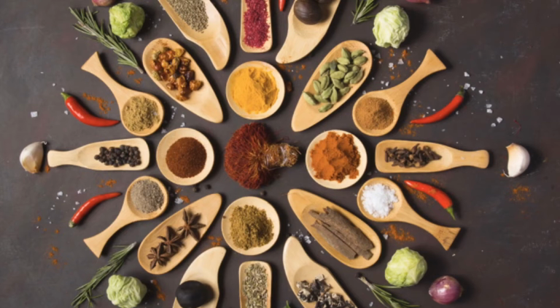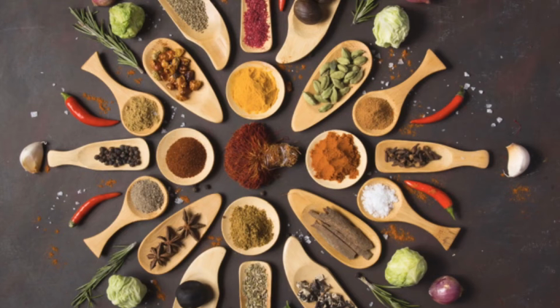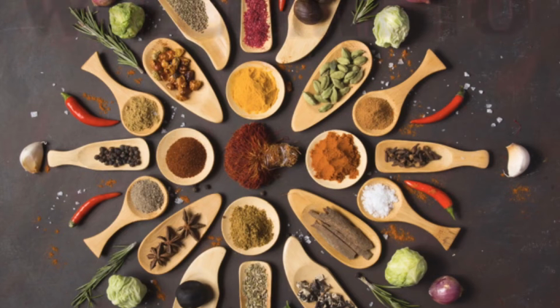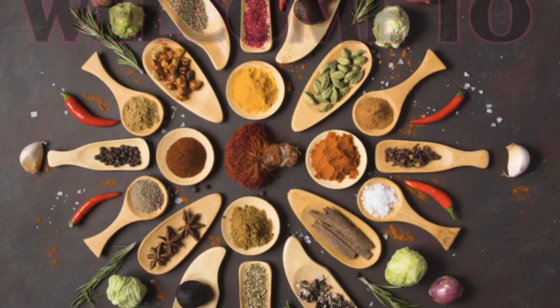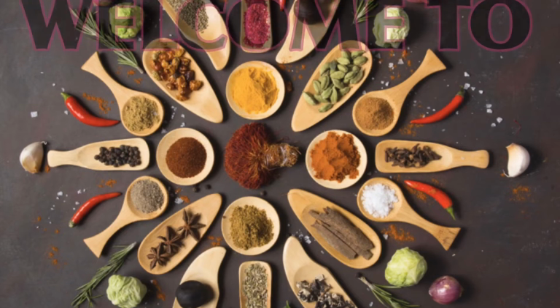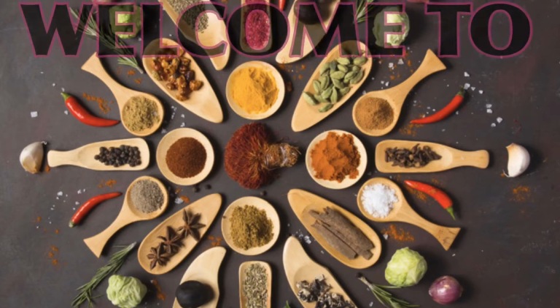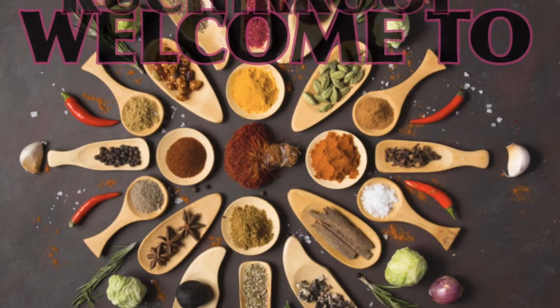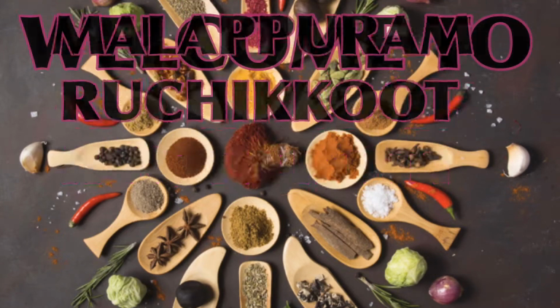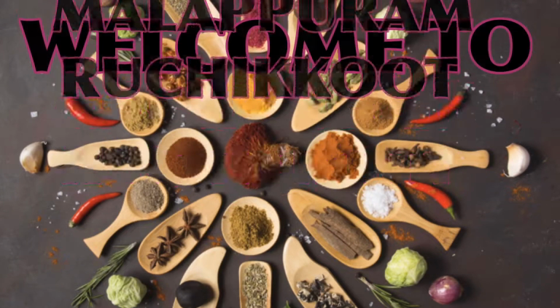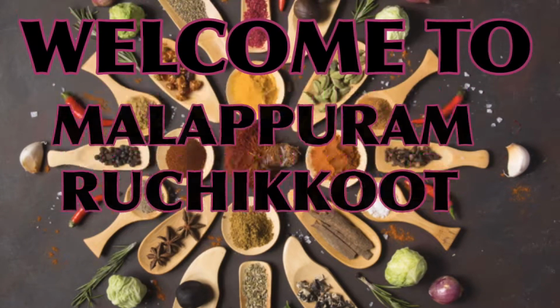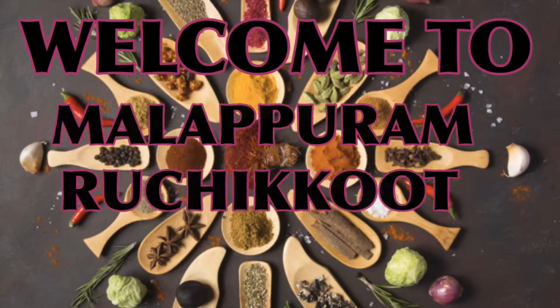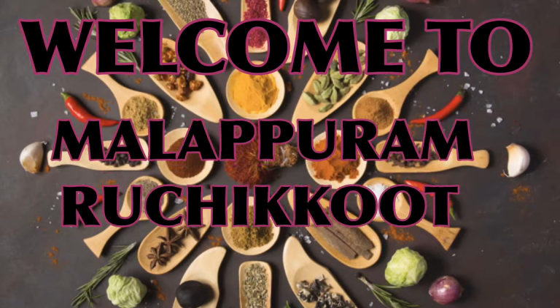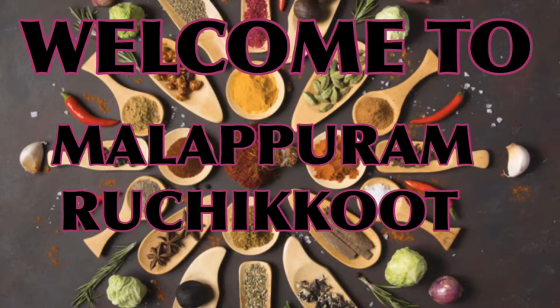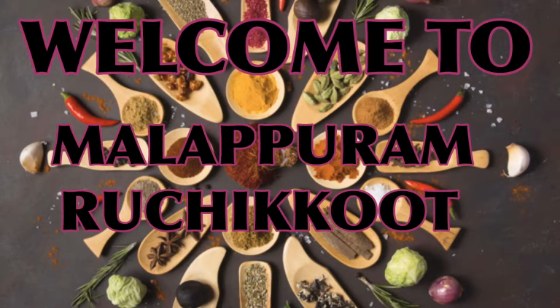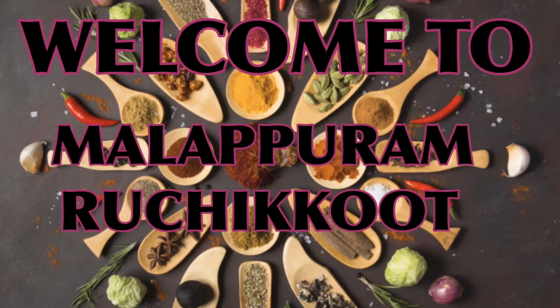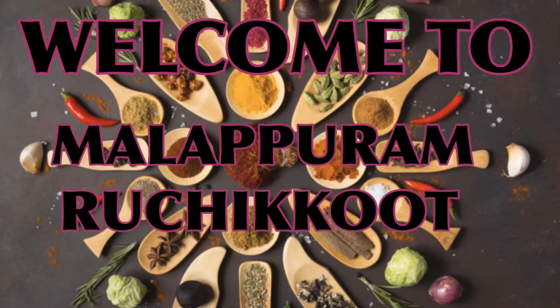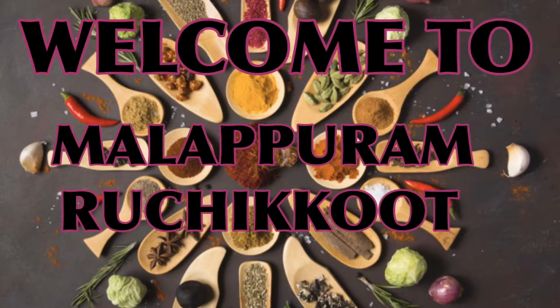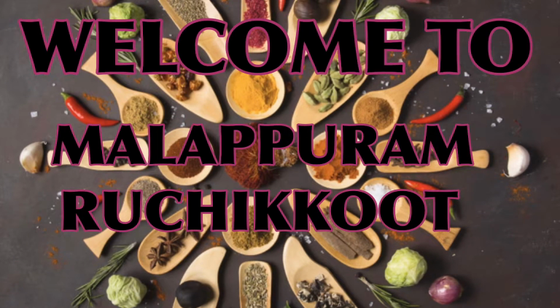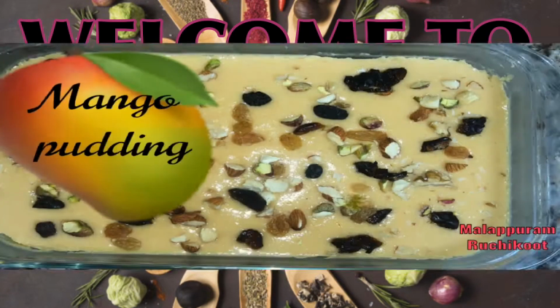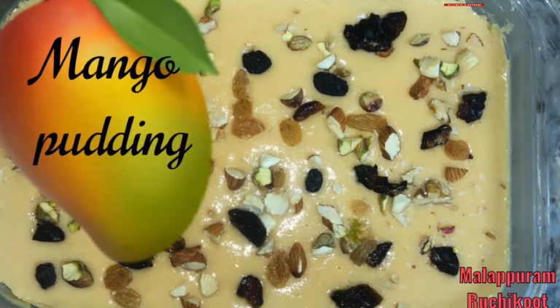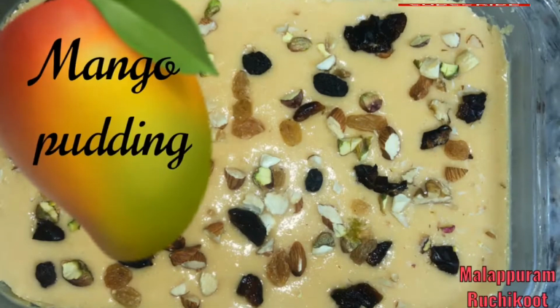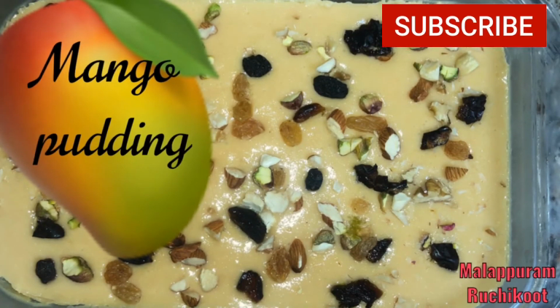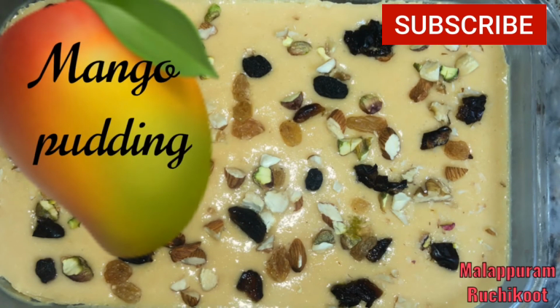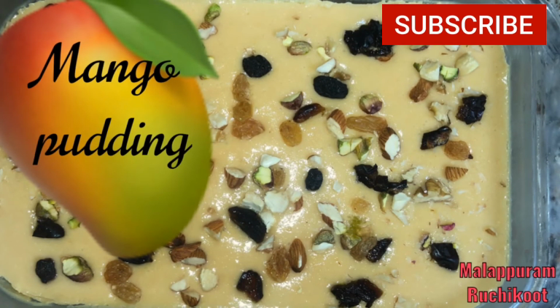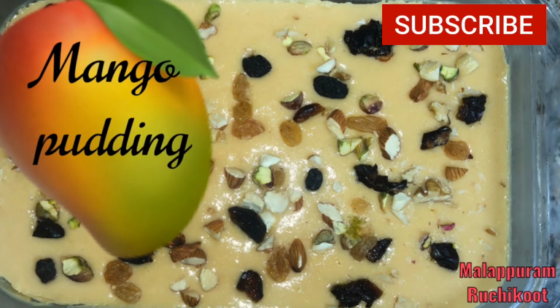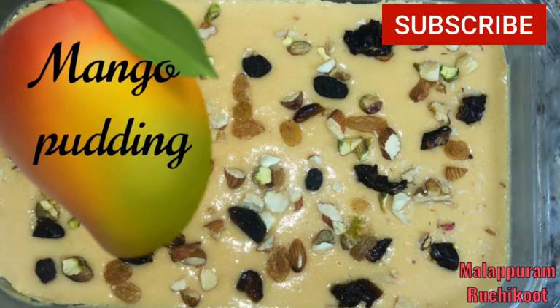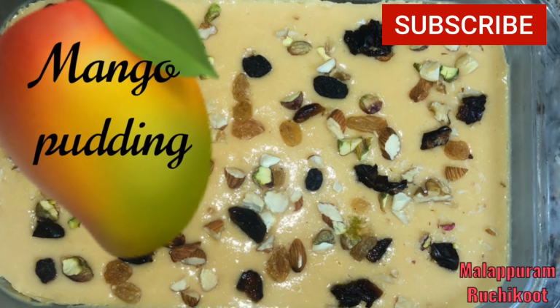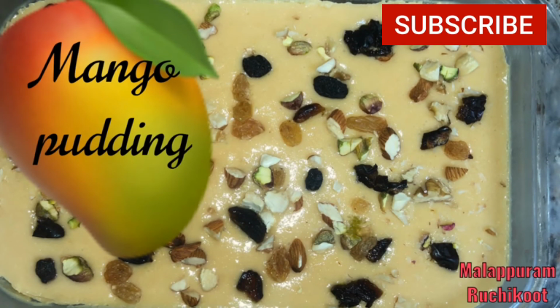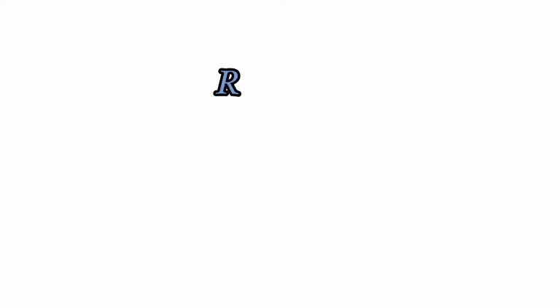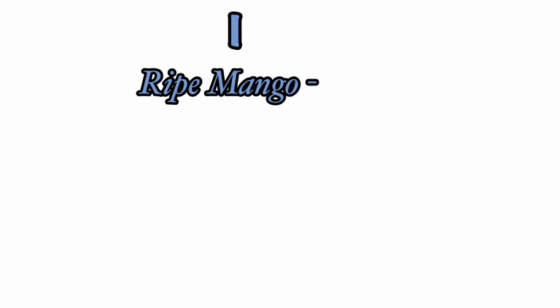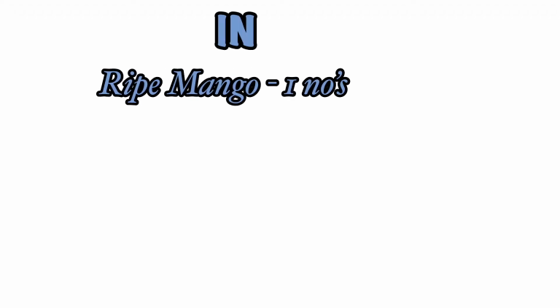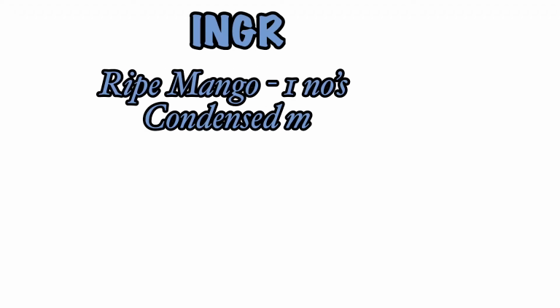Hello, welcome back to Malapuram Rajiku. Today we are going to prepare a tasty mango pudding.